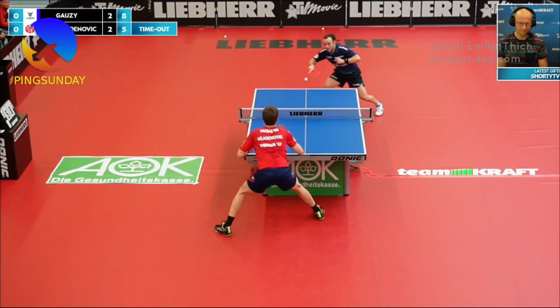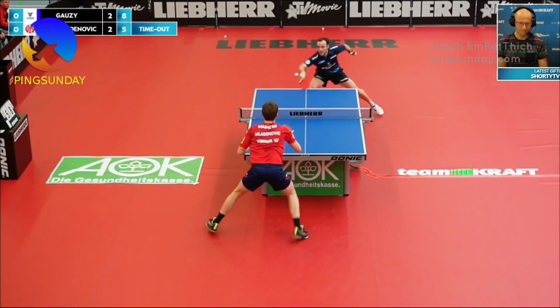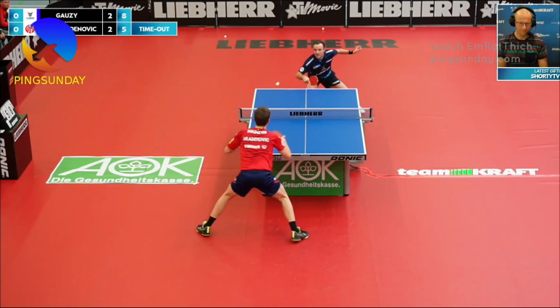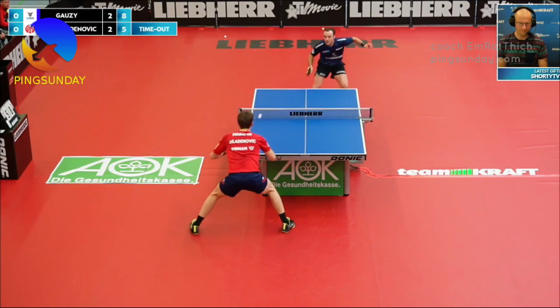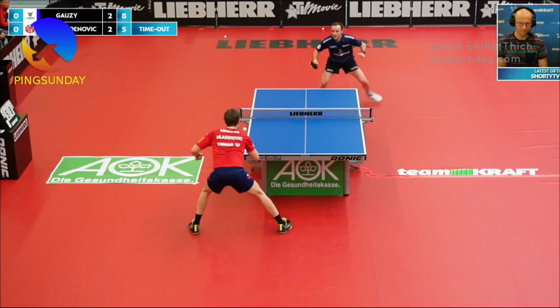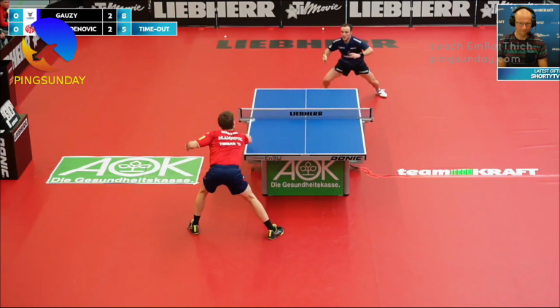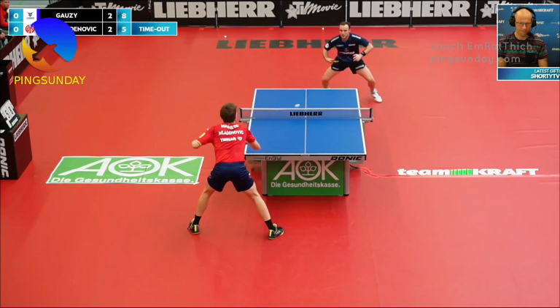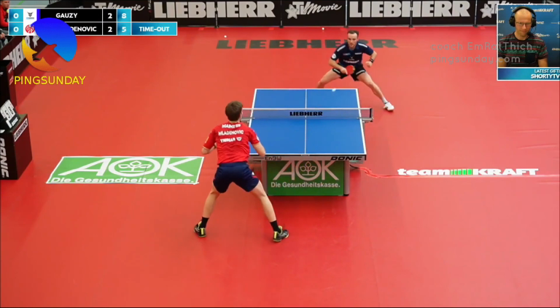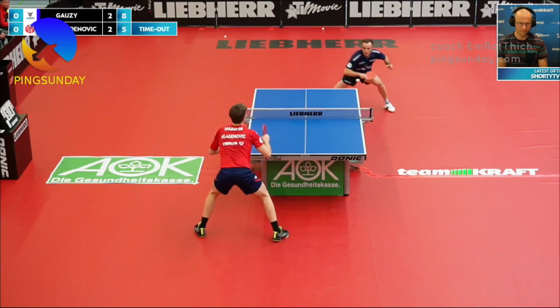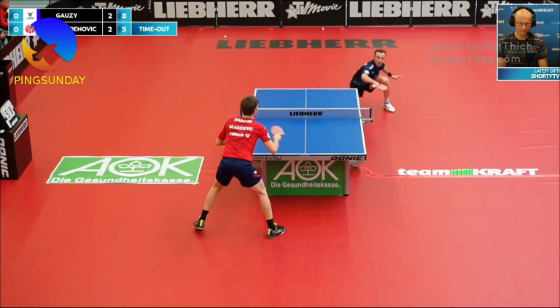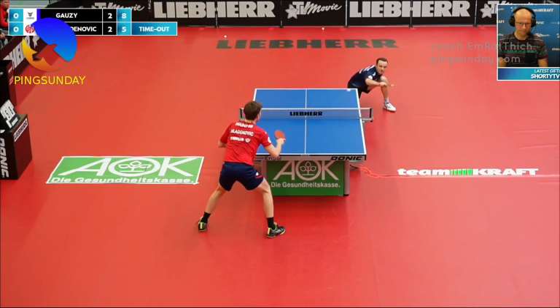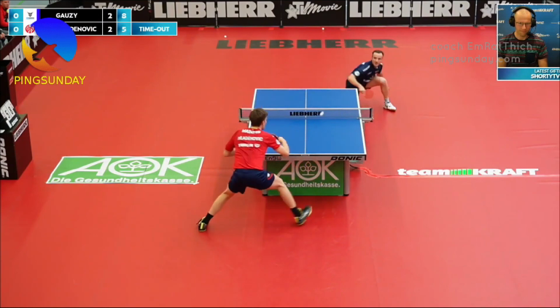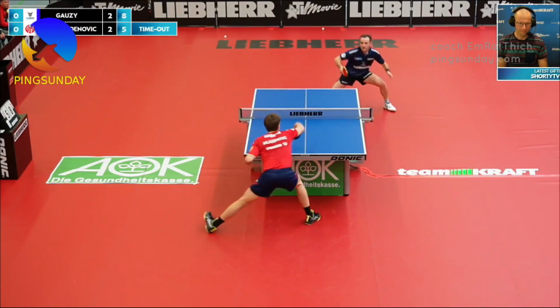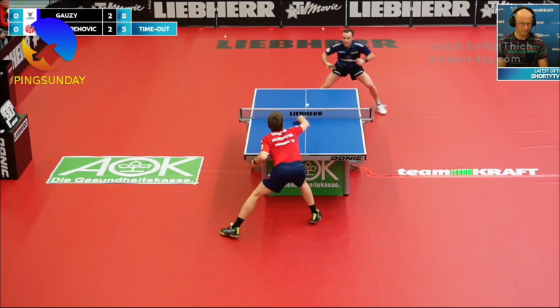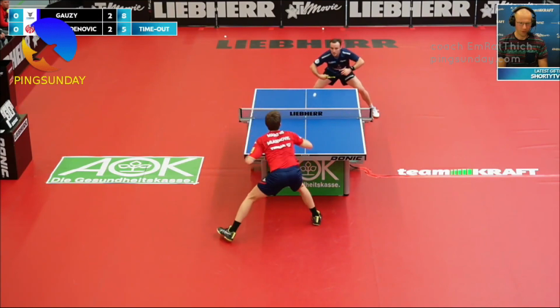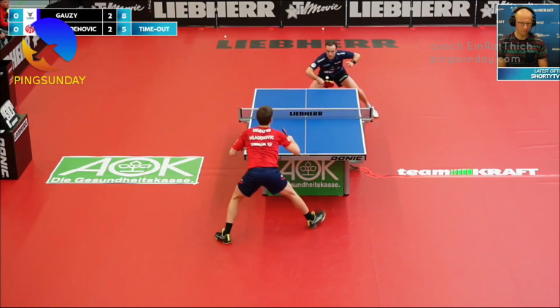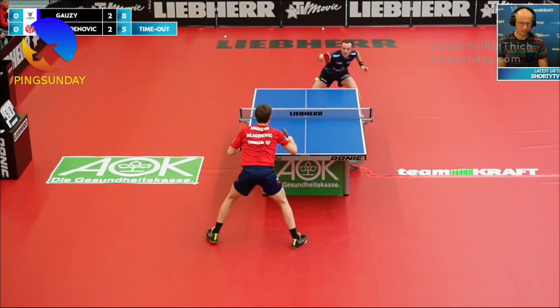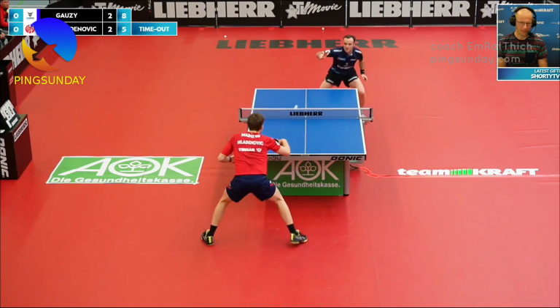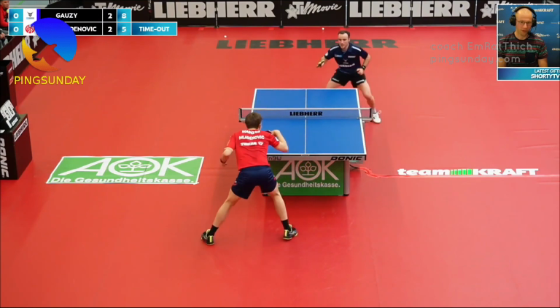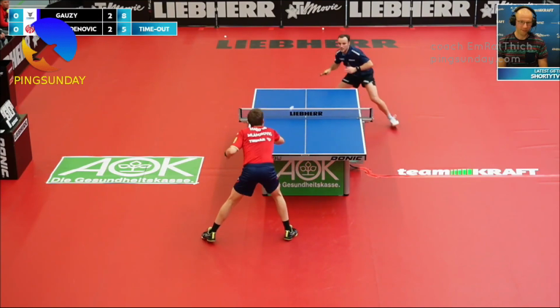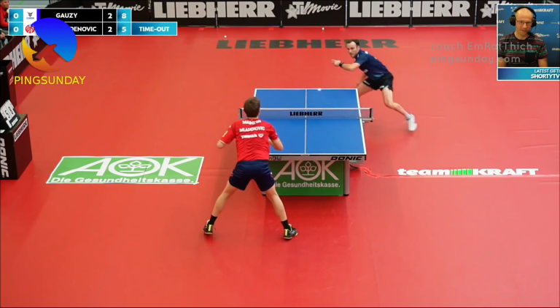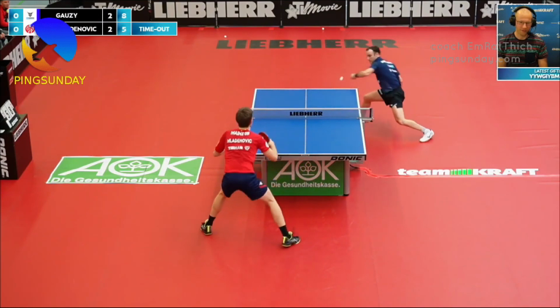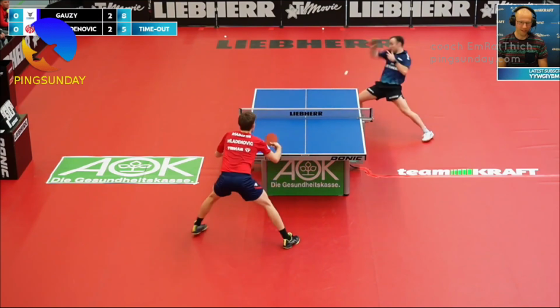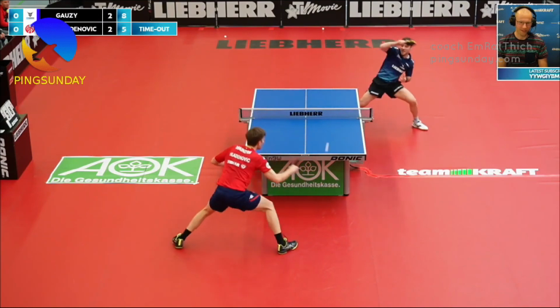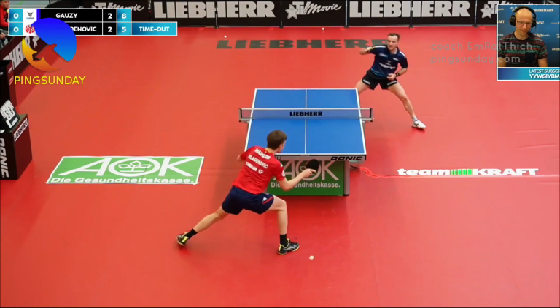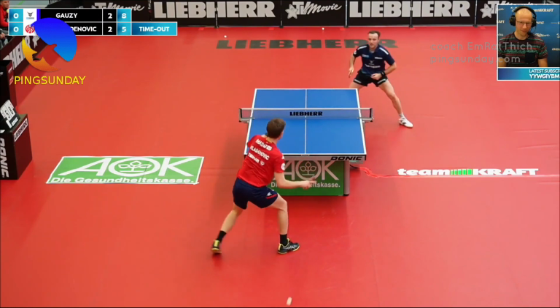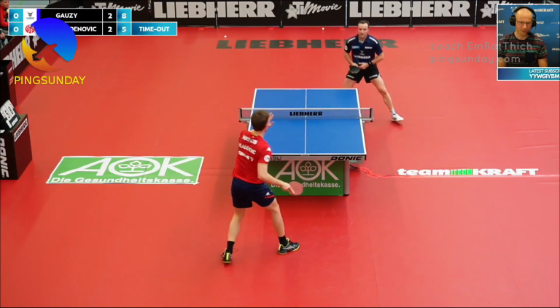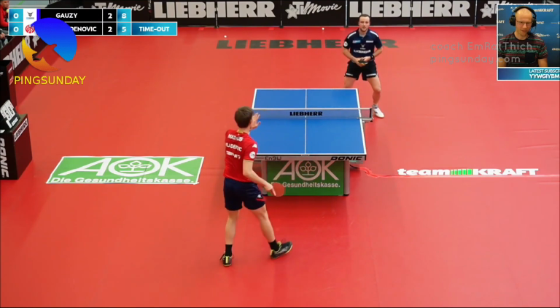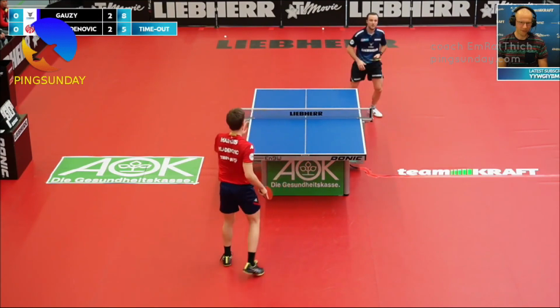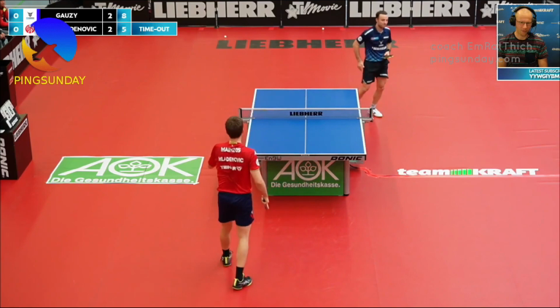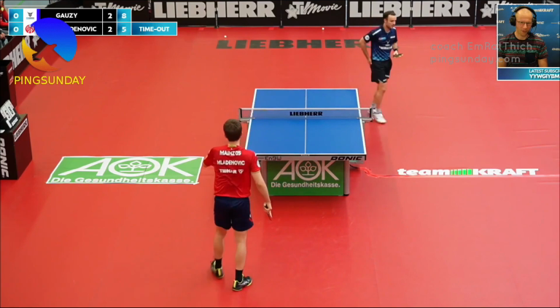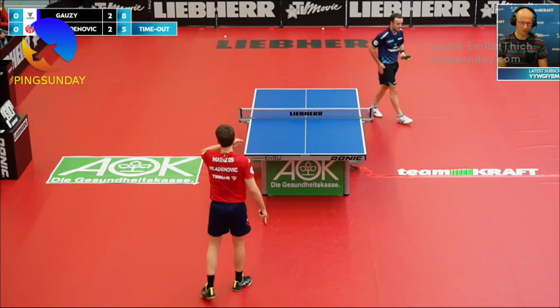Er merkt nicht an, dass er eigentlich hinten ist im fünften Satz. Er hat trotzdem nichts zu verlieren, also er spielt schon super gut. (He doesn't seem to notice that he's actually behind in the fifth set. He has nothing to lose anyway, and he's playing really well.)